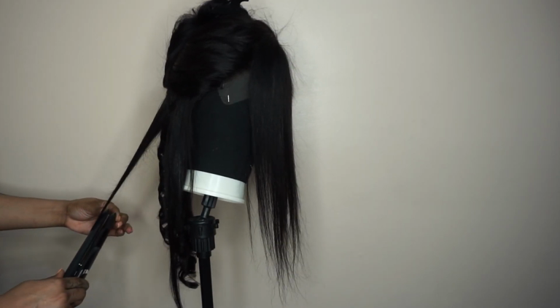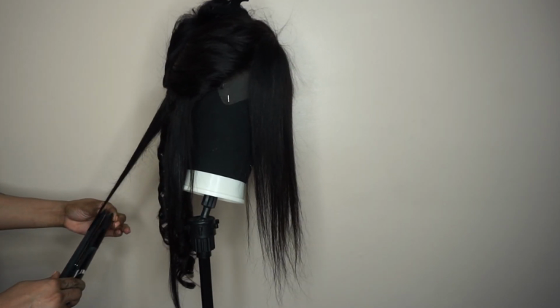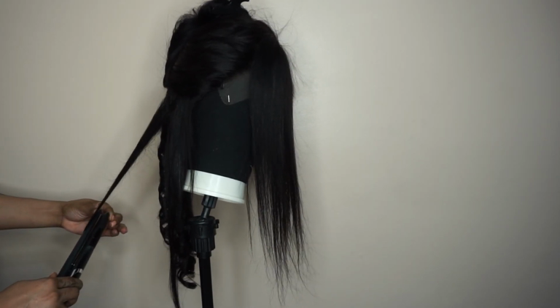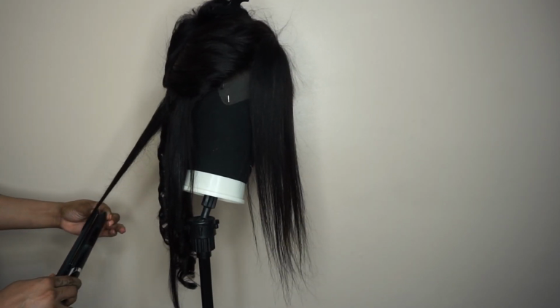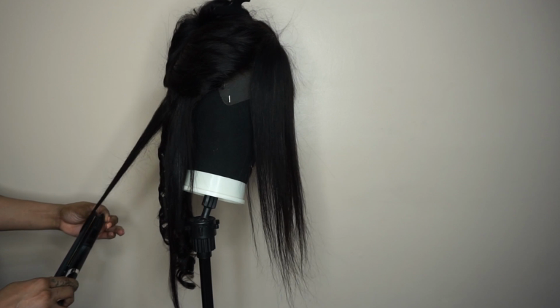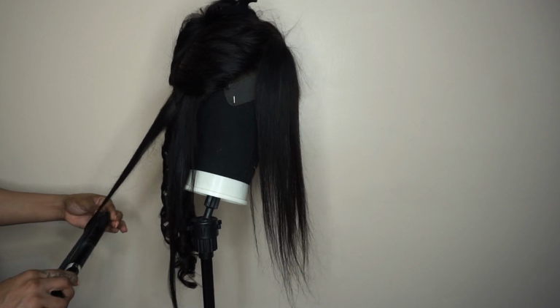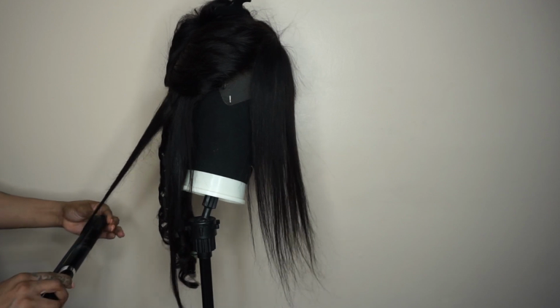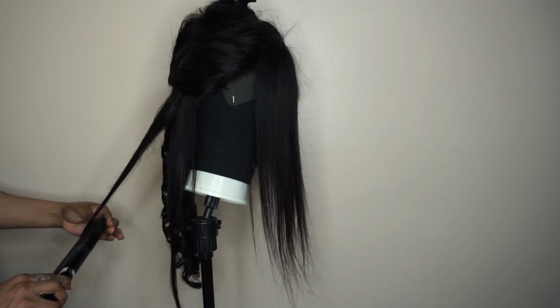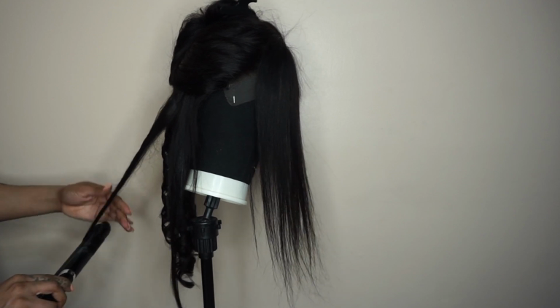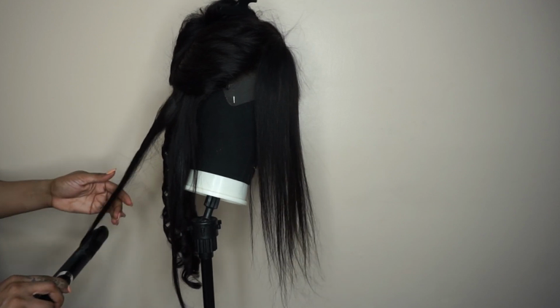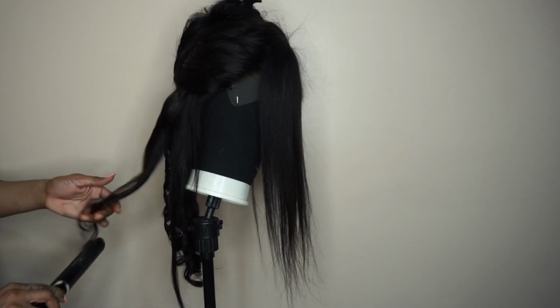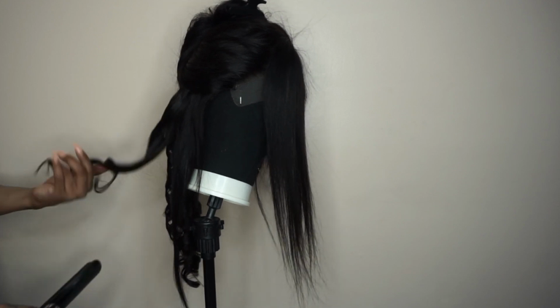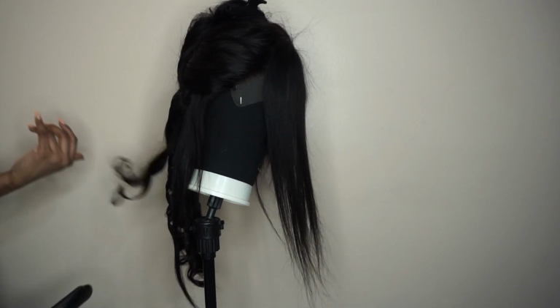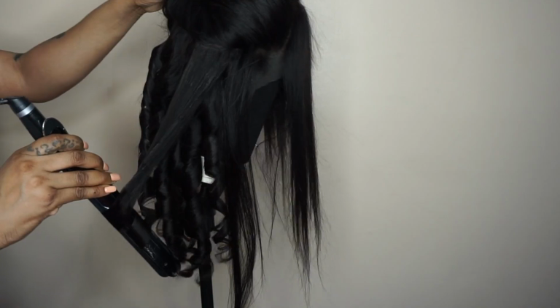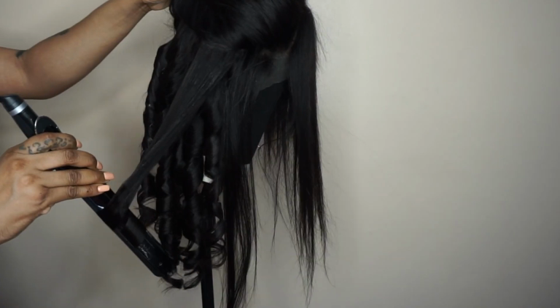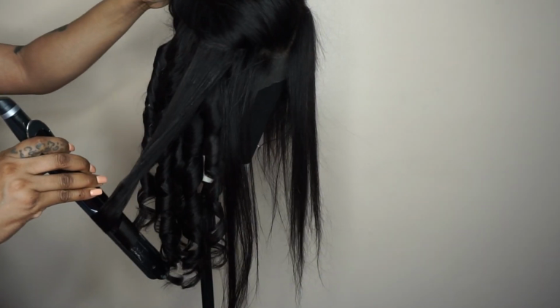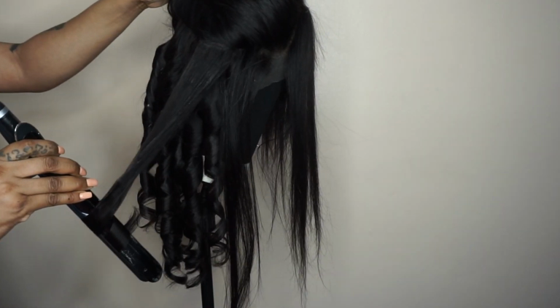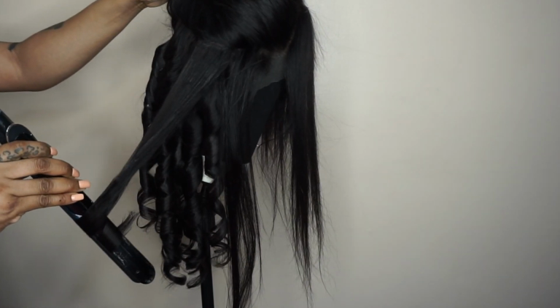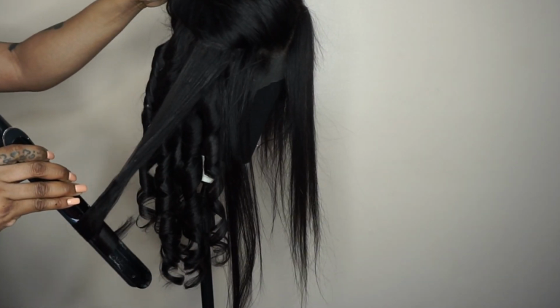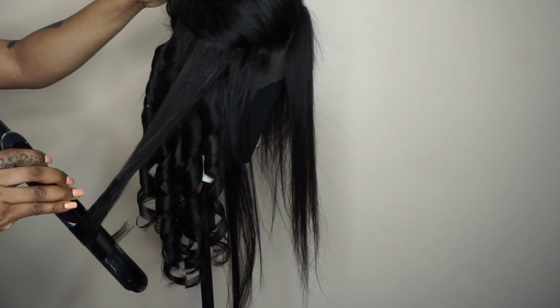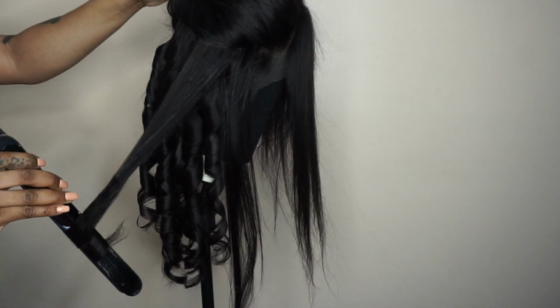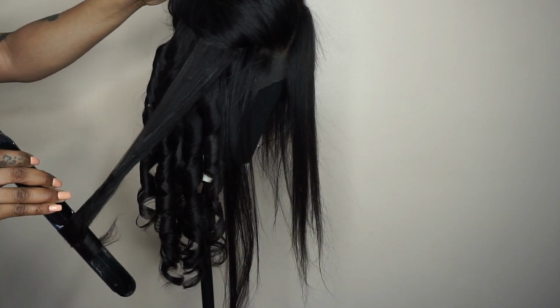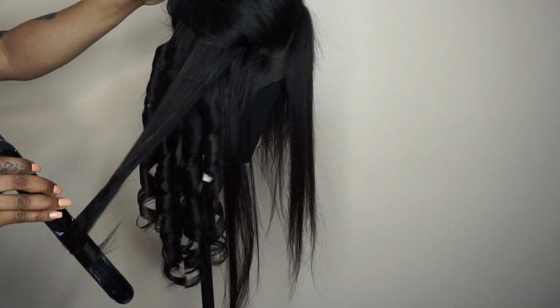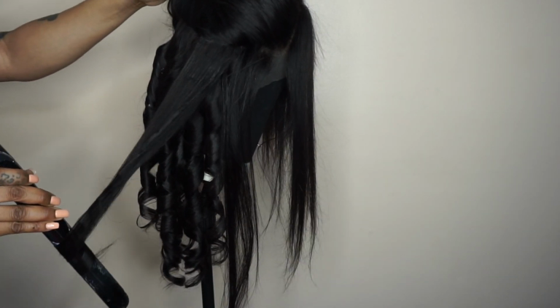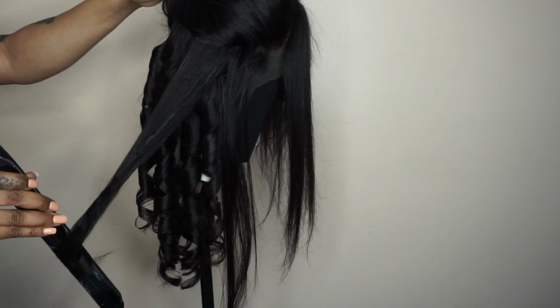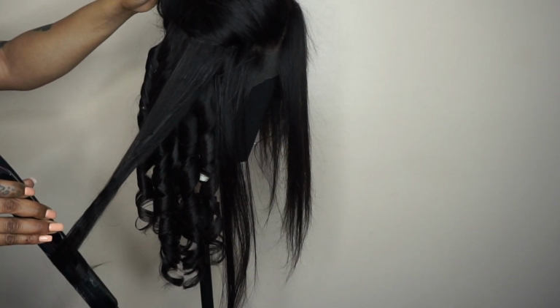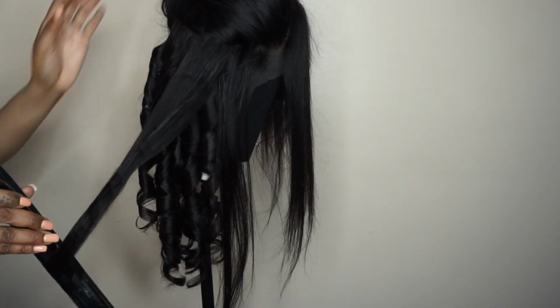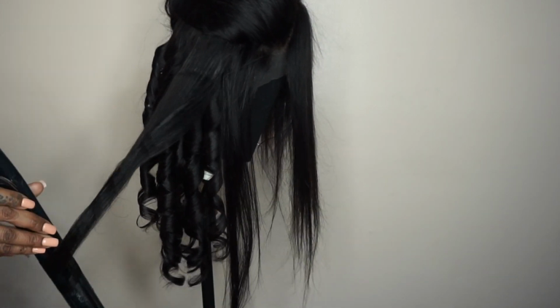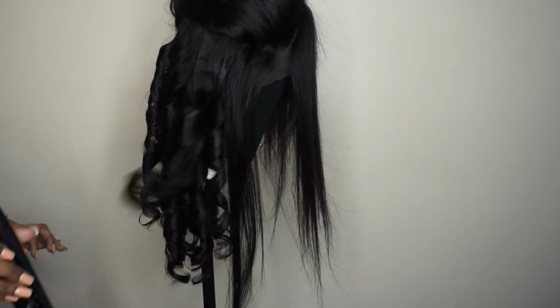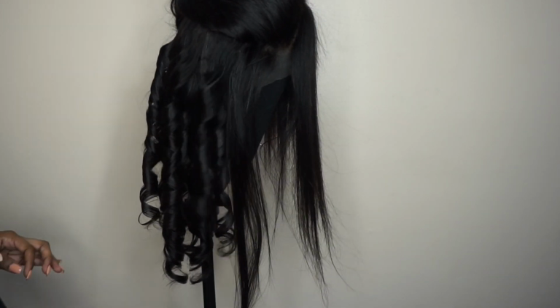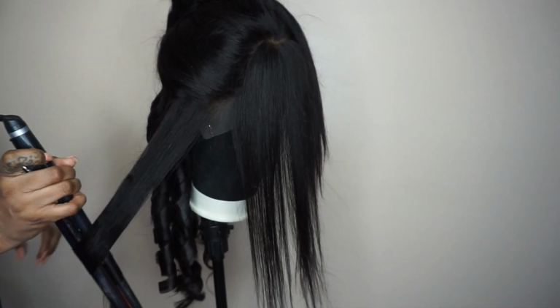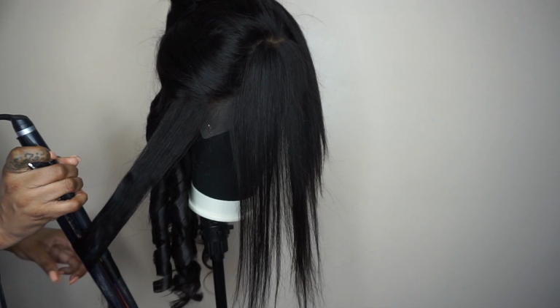I went ahead and bleached the knots even though she came pre-bleached, because they were still visible.